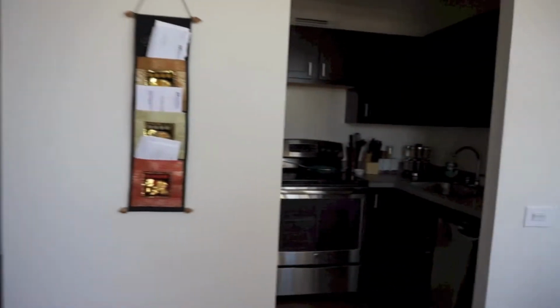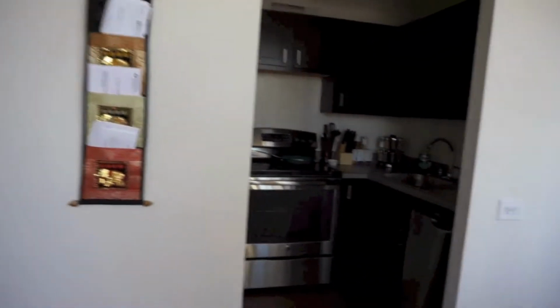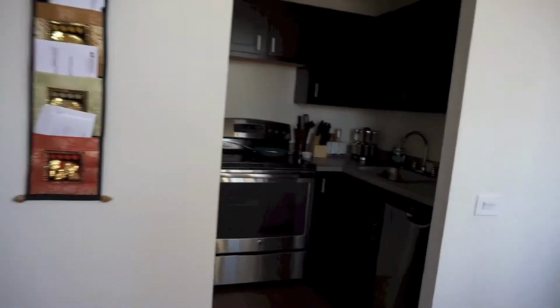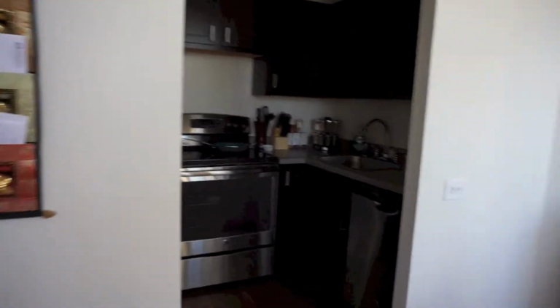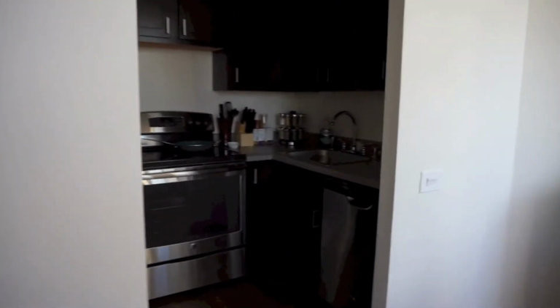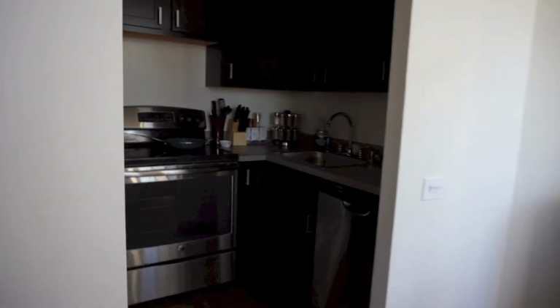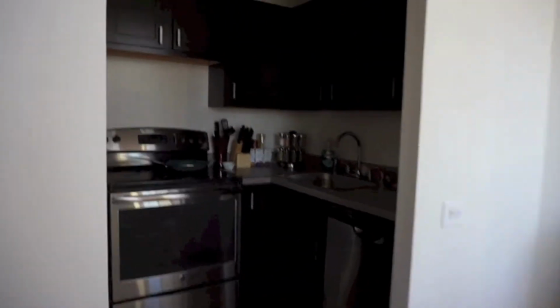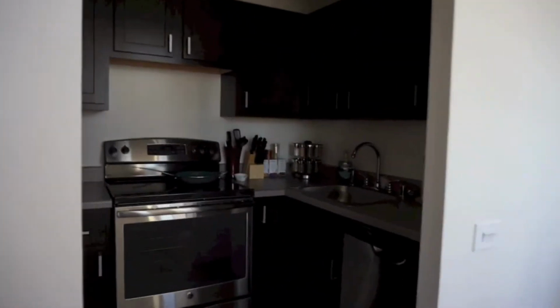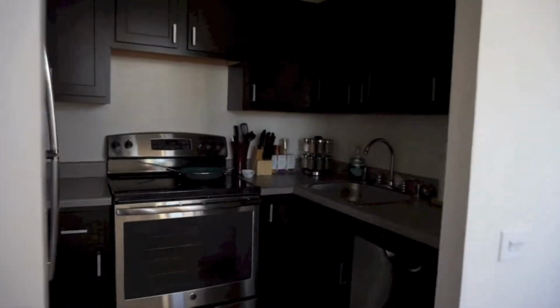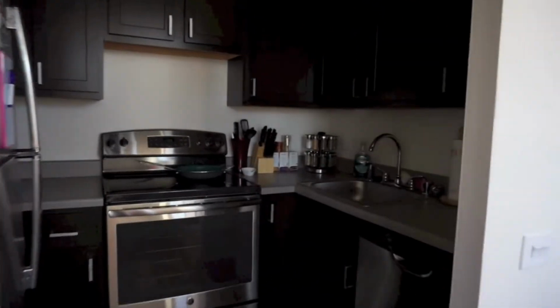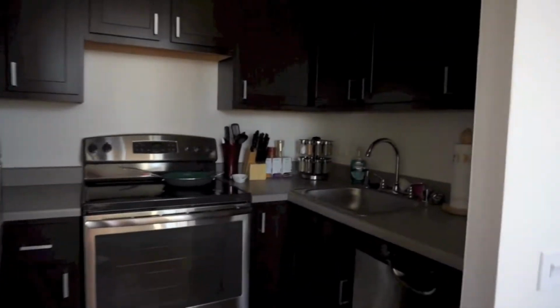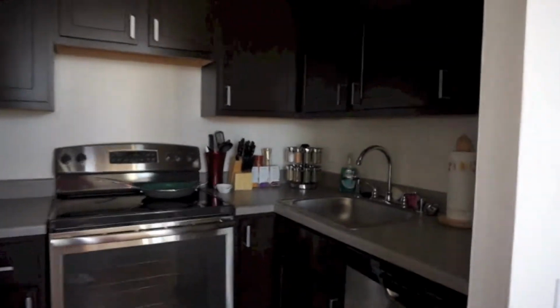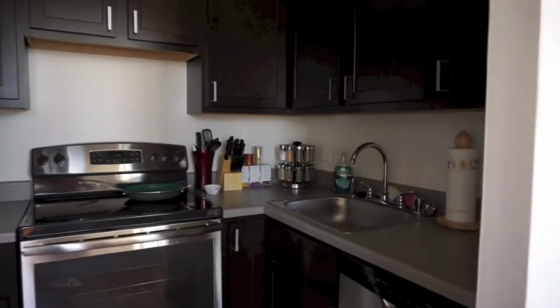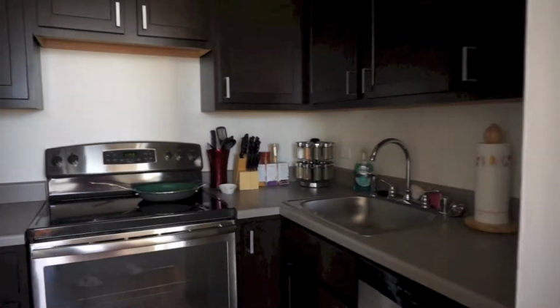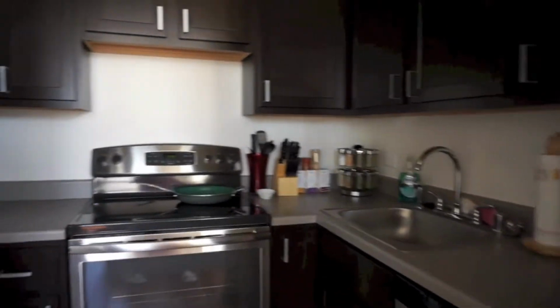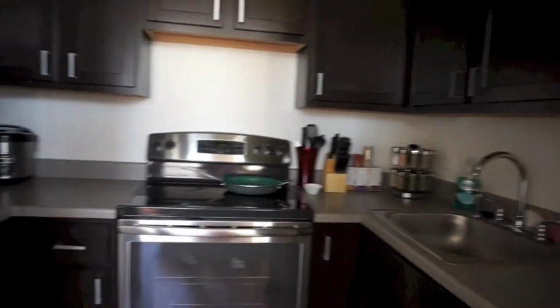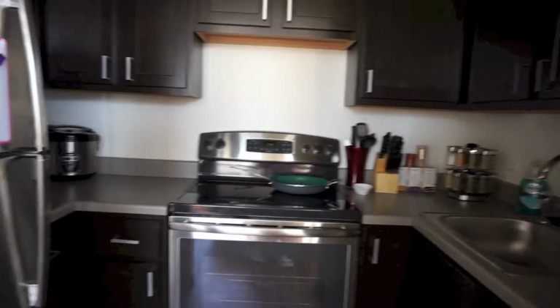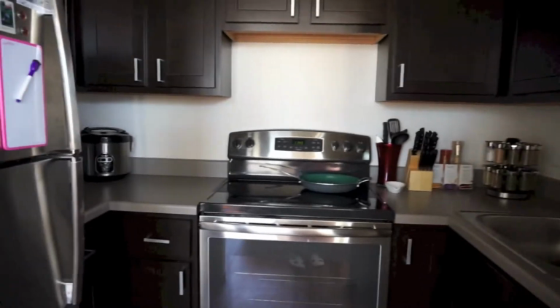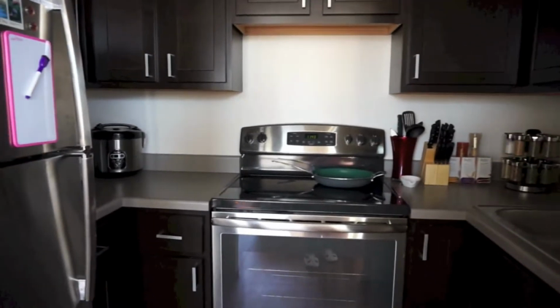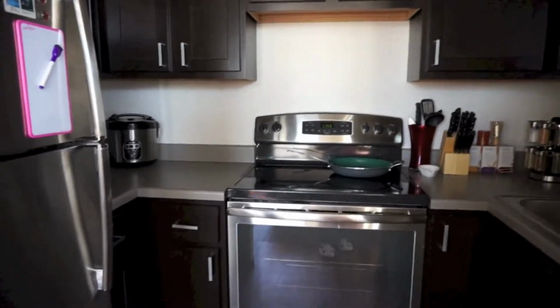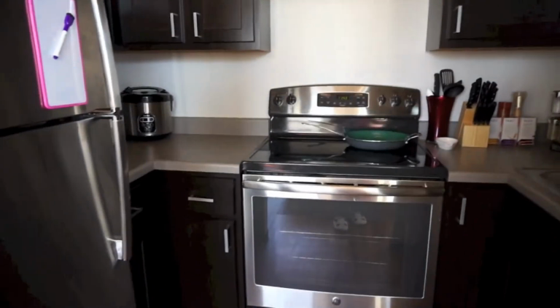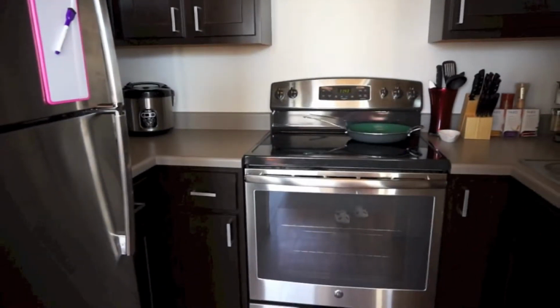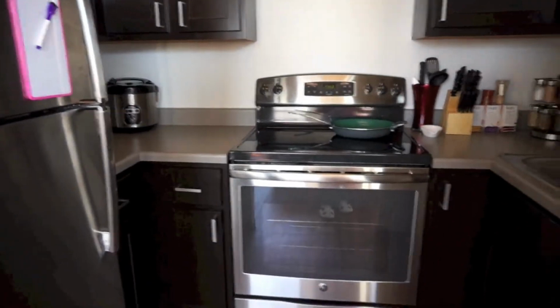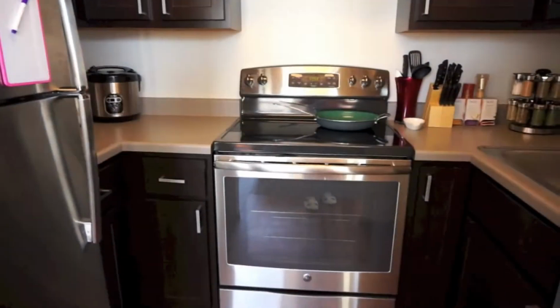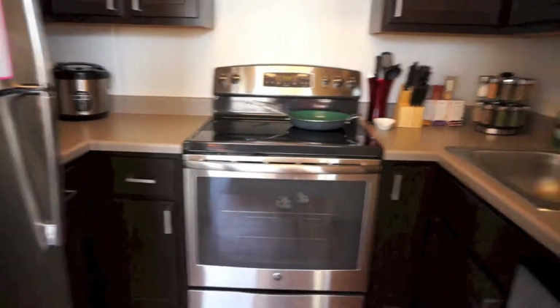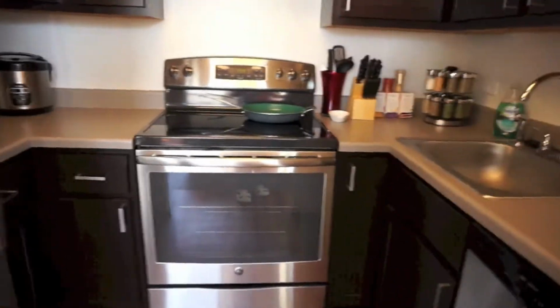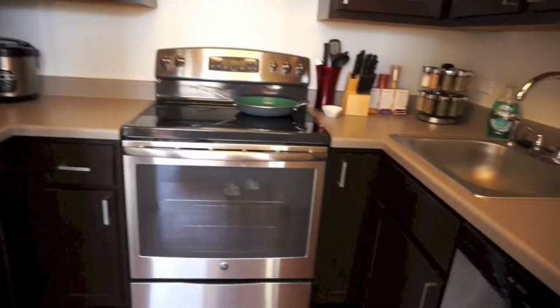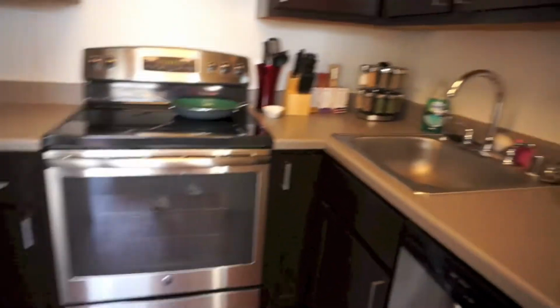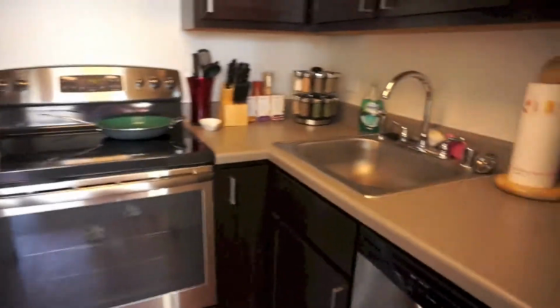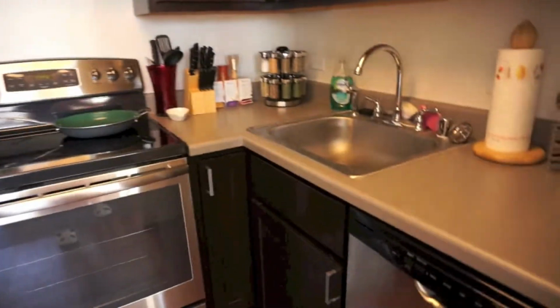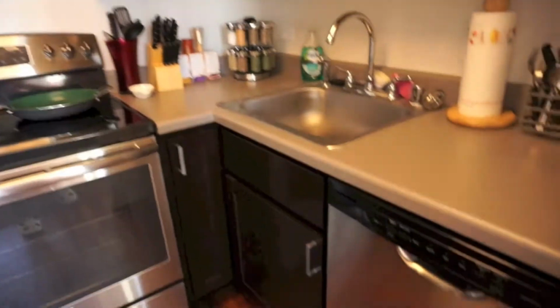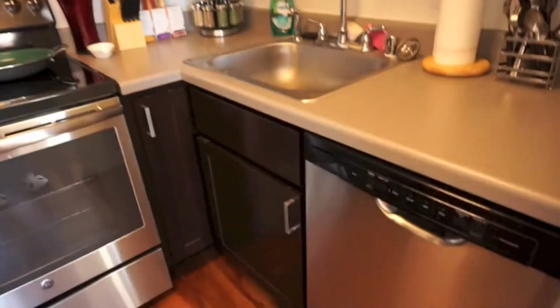So then in here we have our kitchen. Again, small, but enough space for what we need.